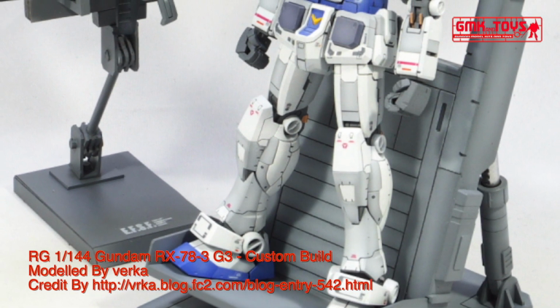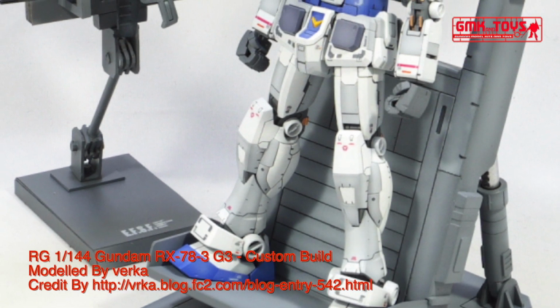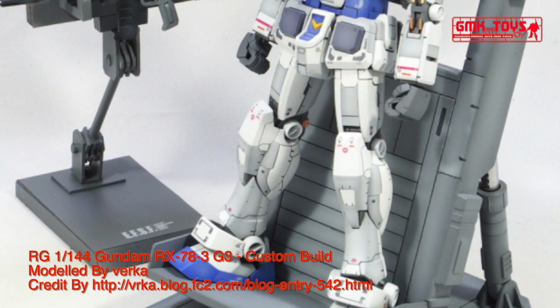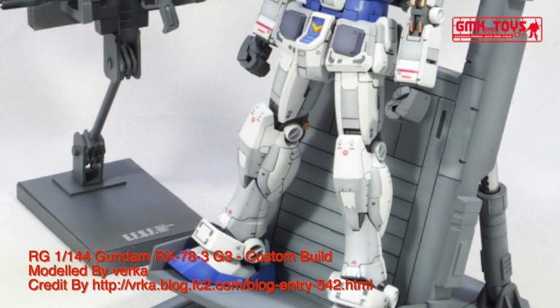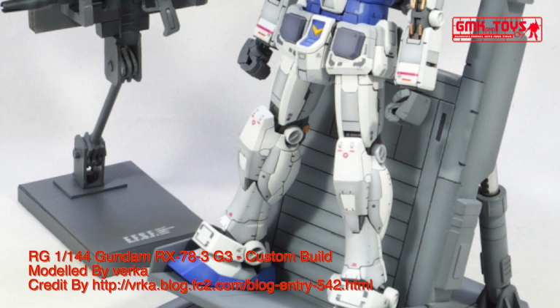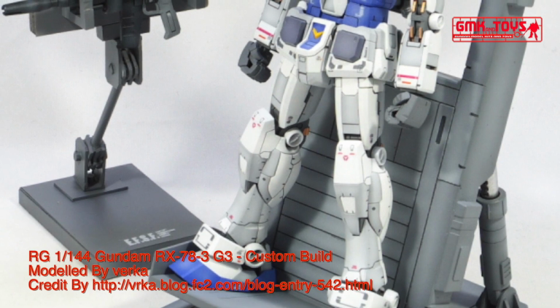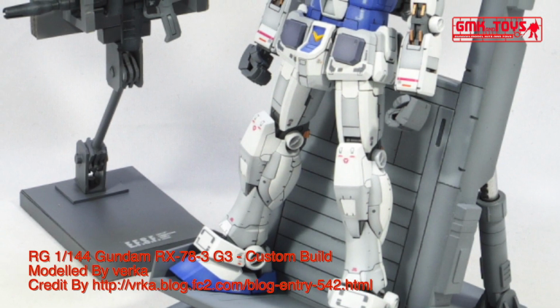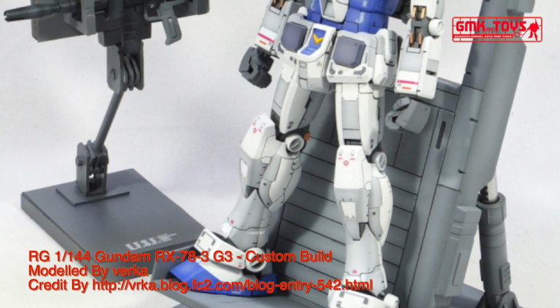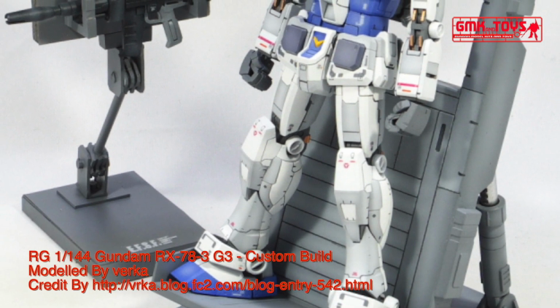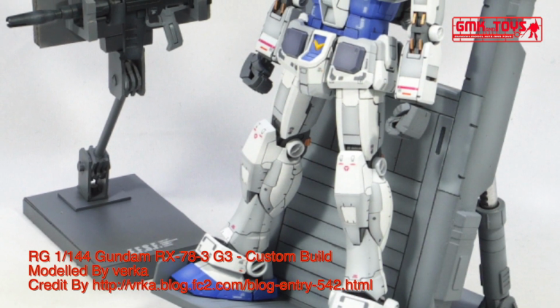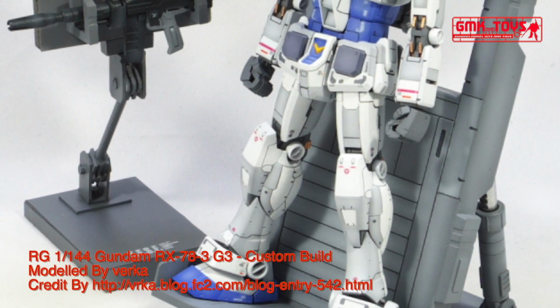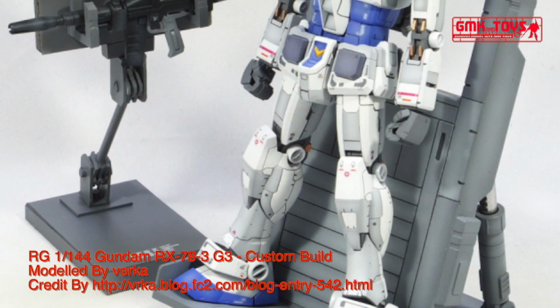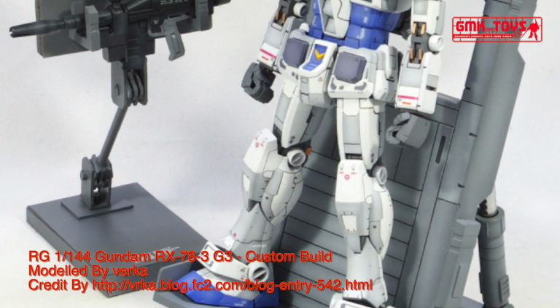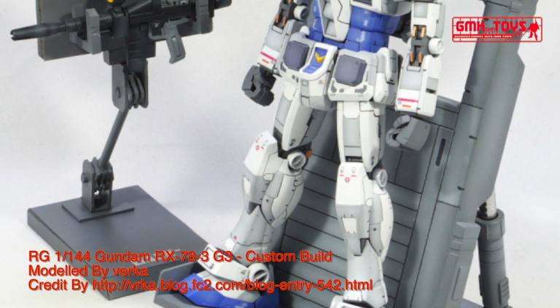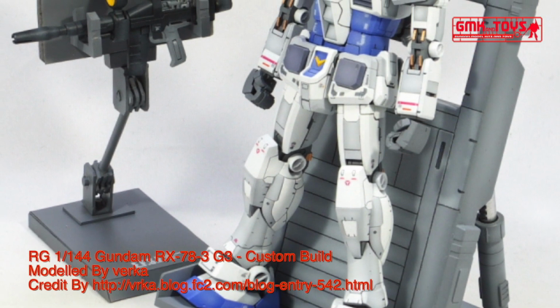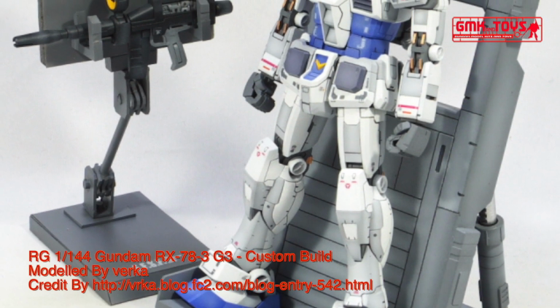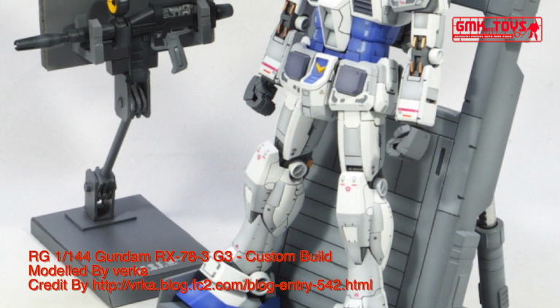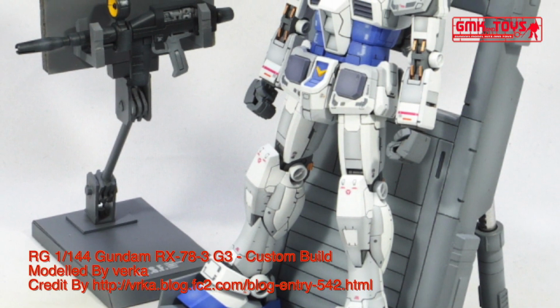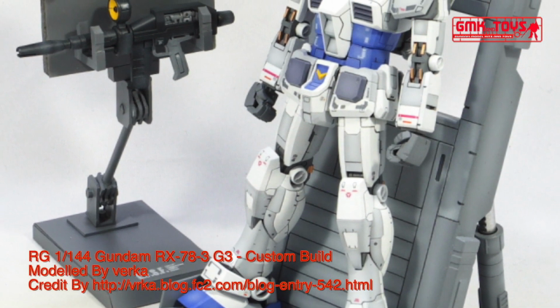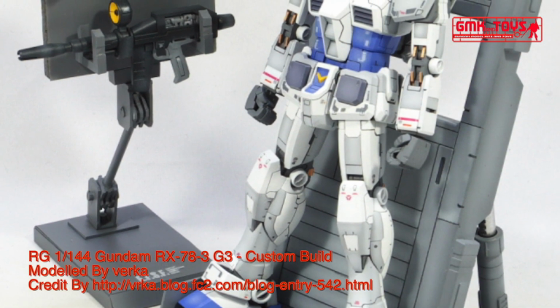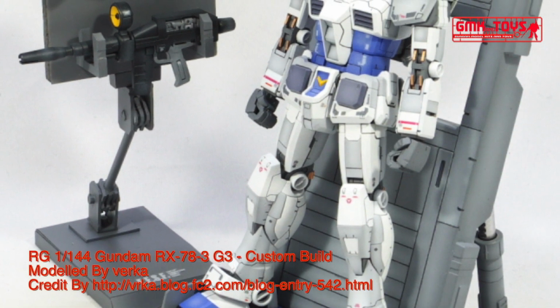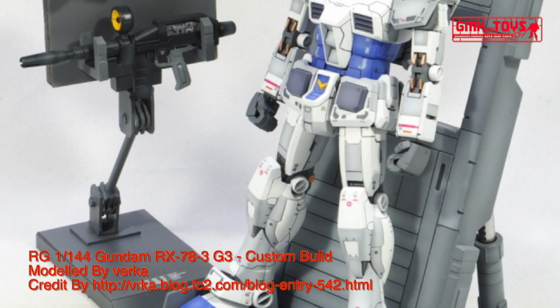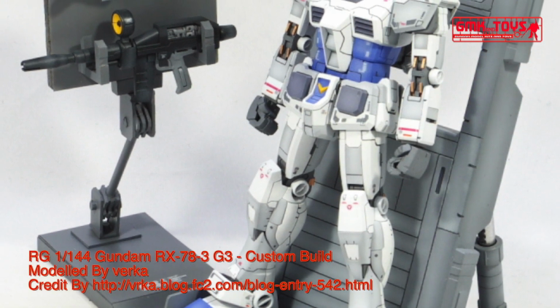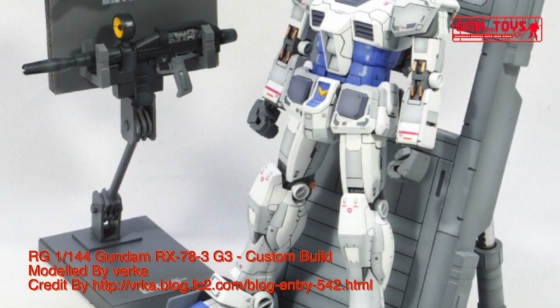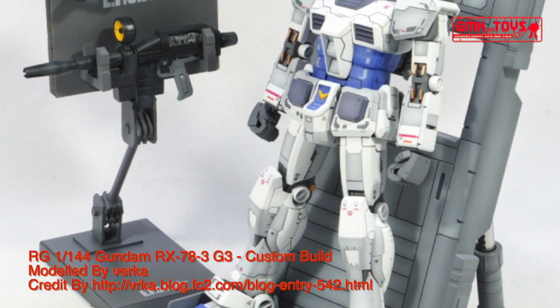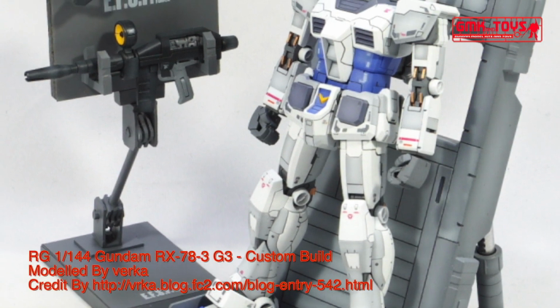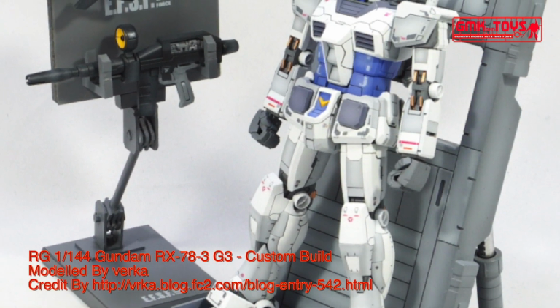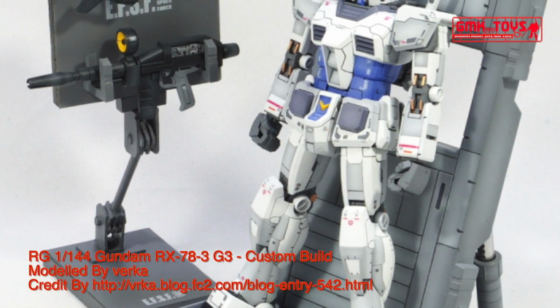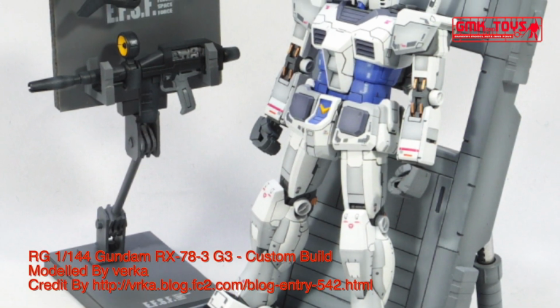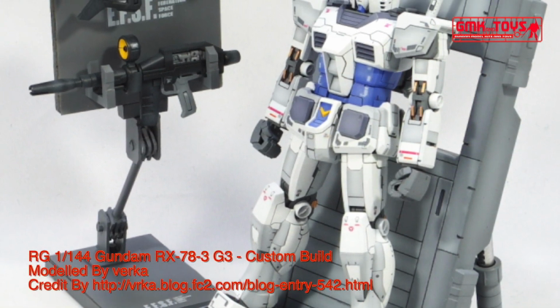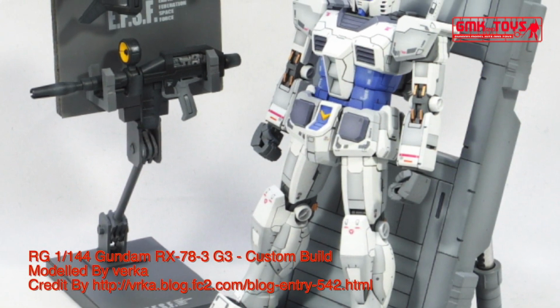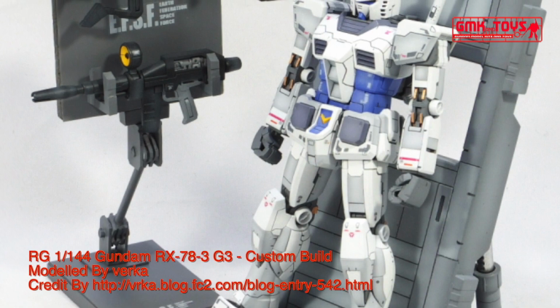Crew: pilot only. Cockpit in torso with core block system, using FF-X7 Core Fighter.